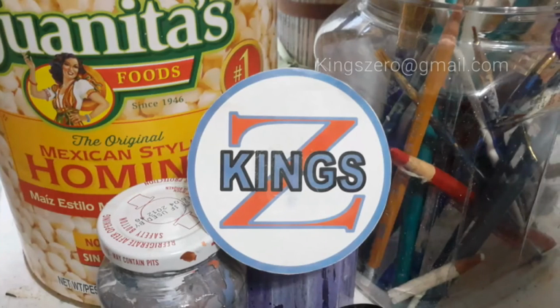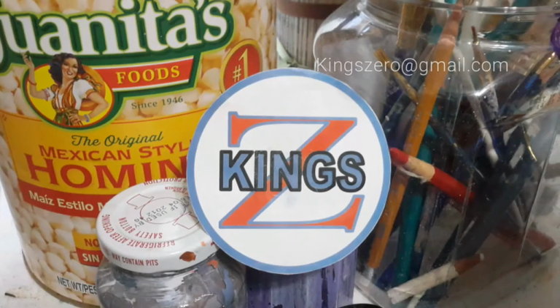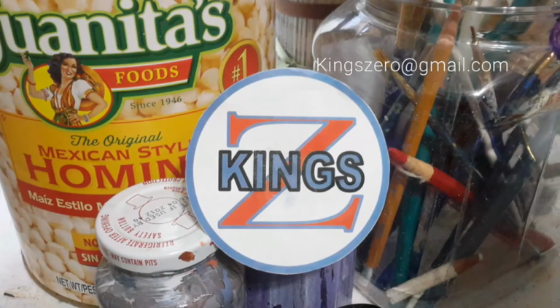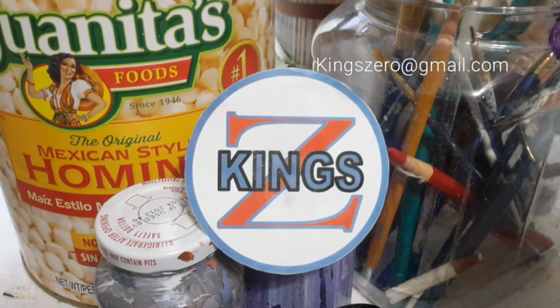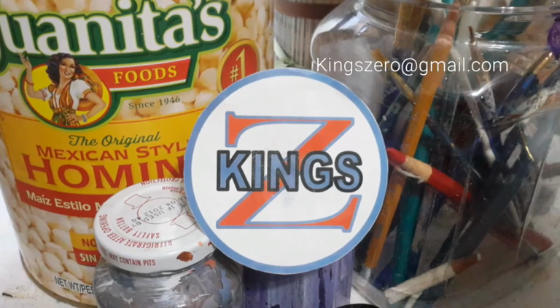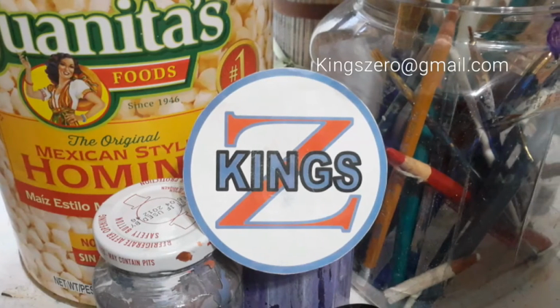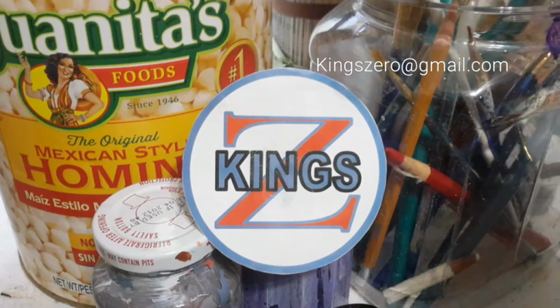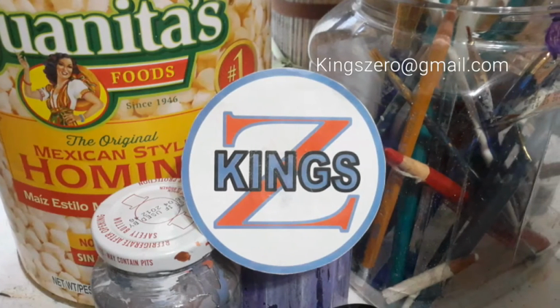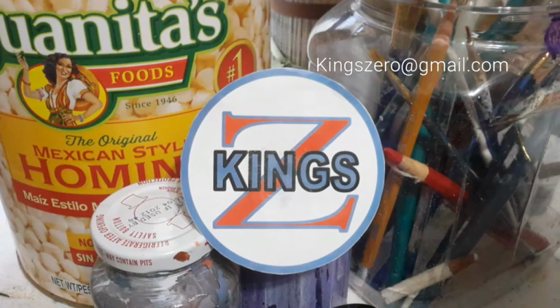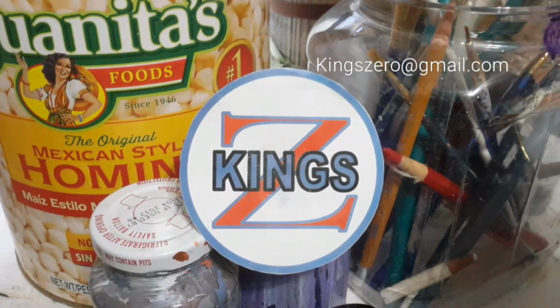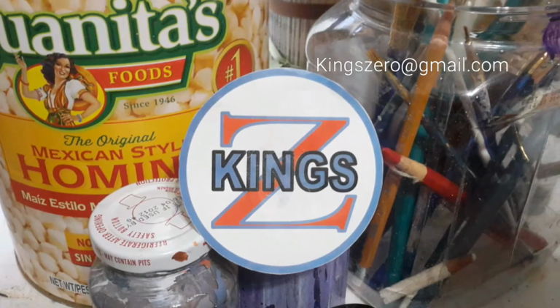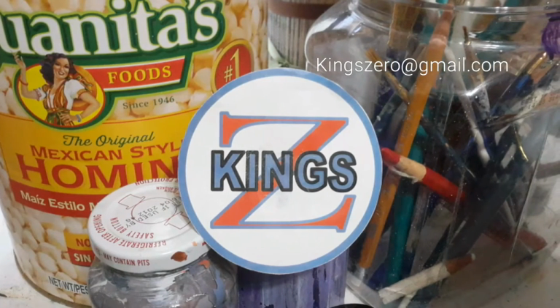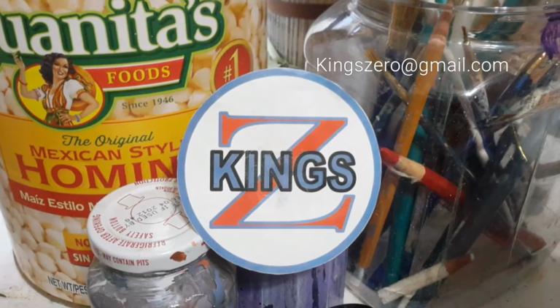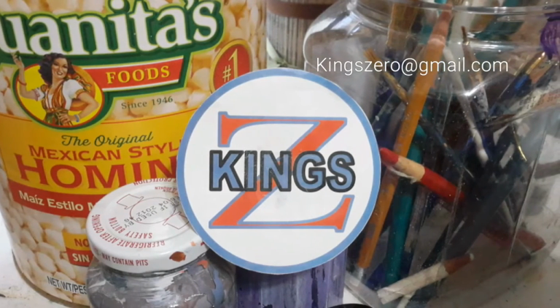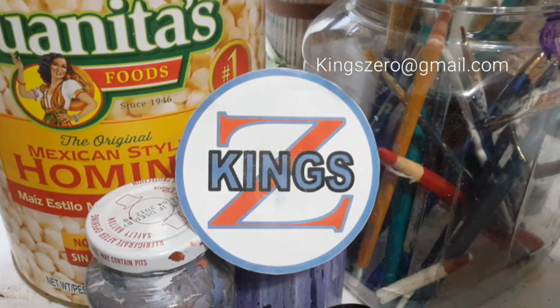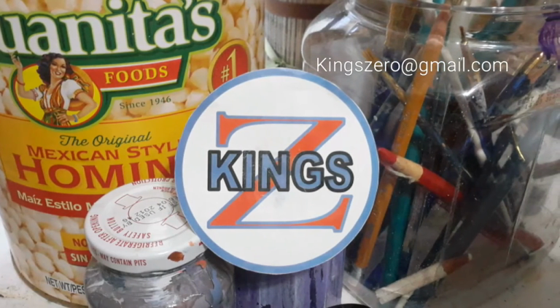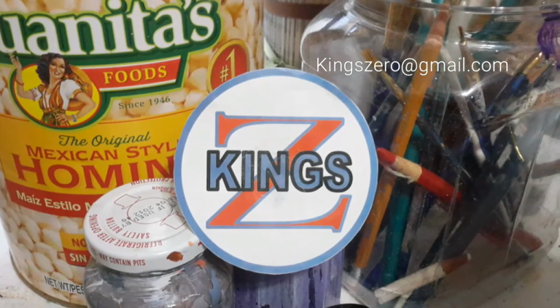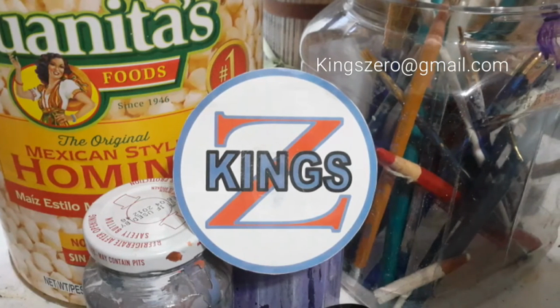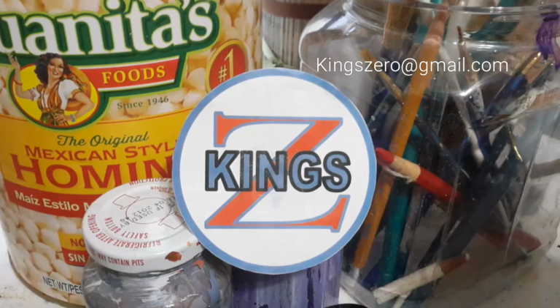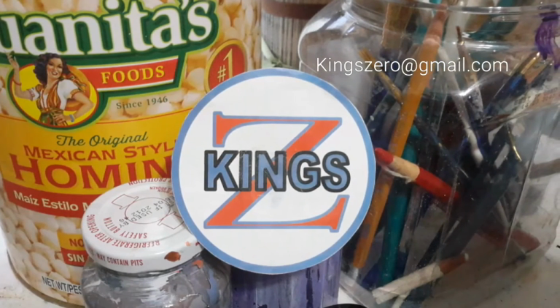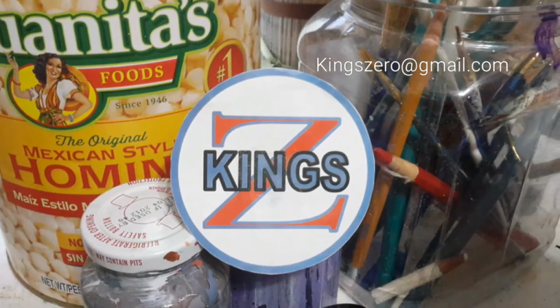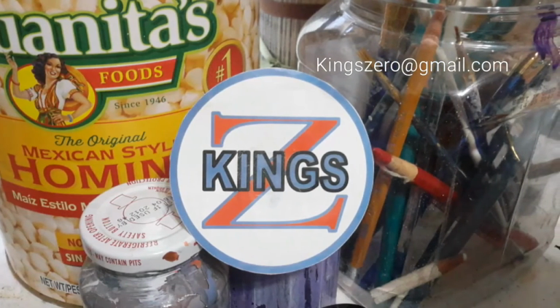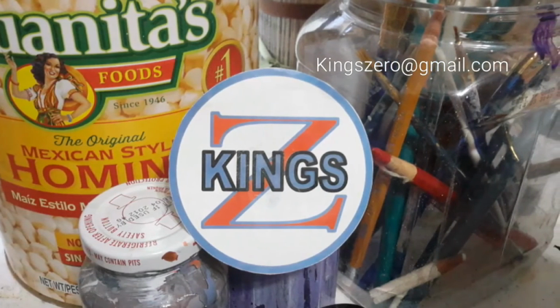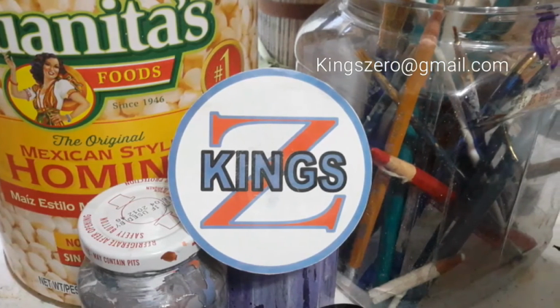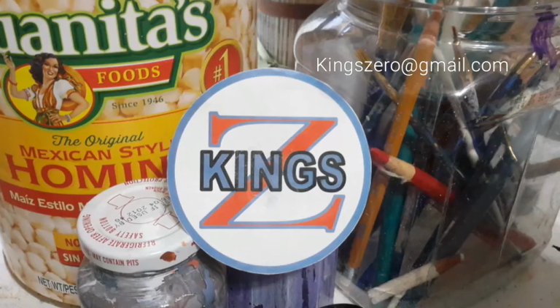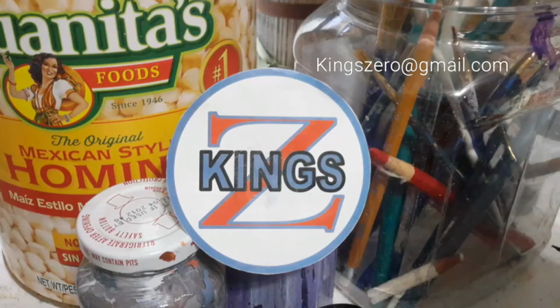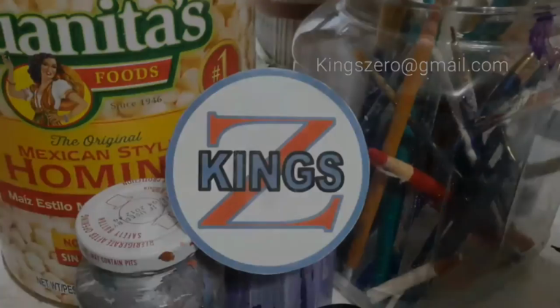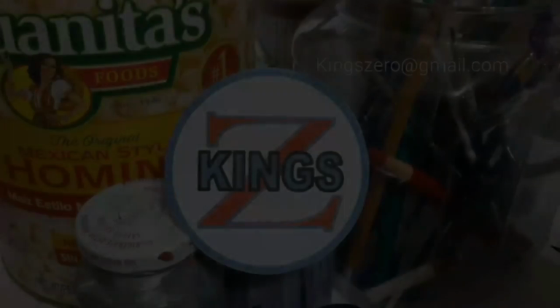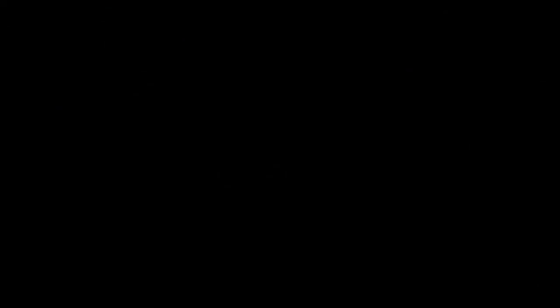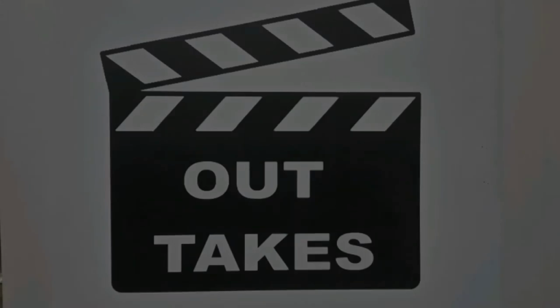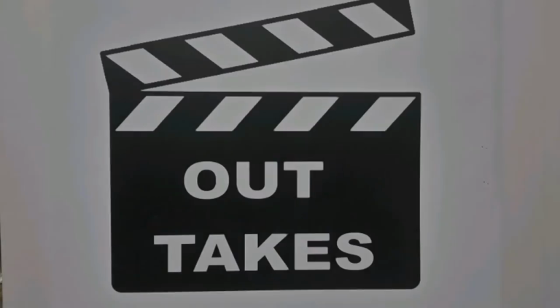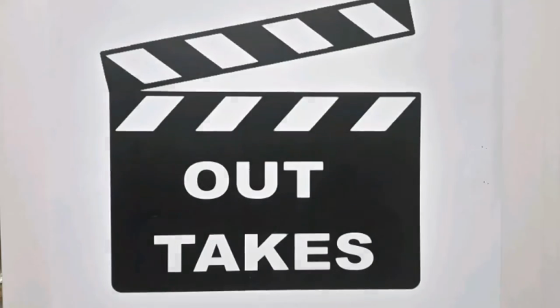This was a King Z production. If you have any comments you can send them to king090 at gmail.com.